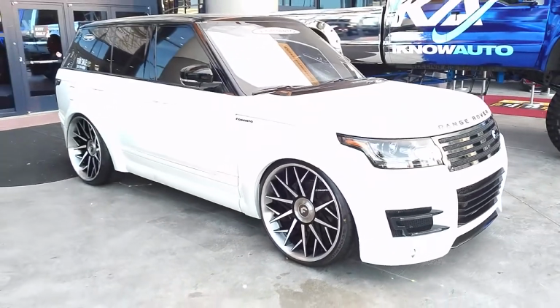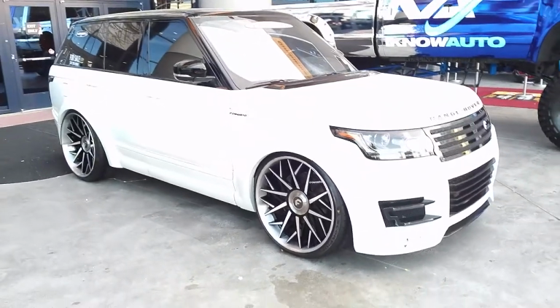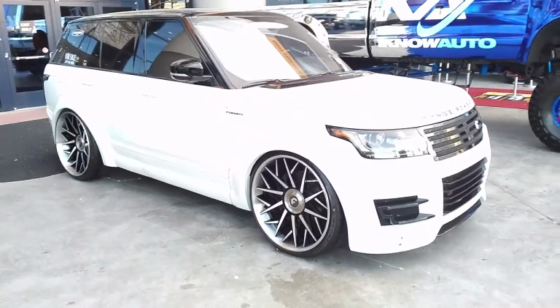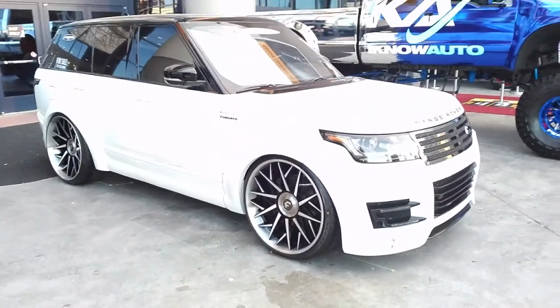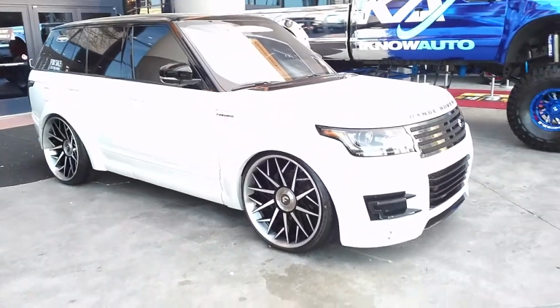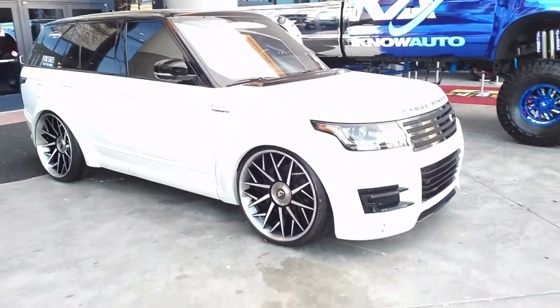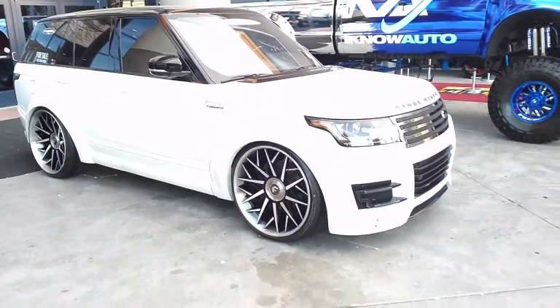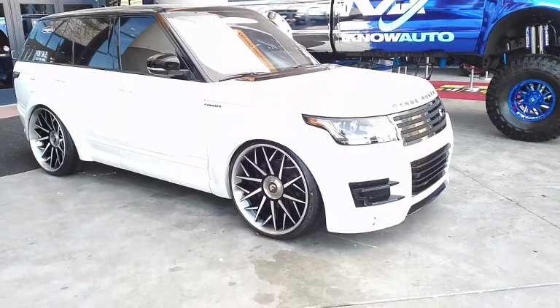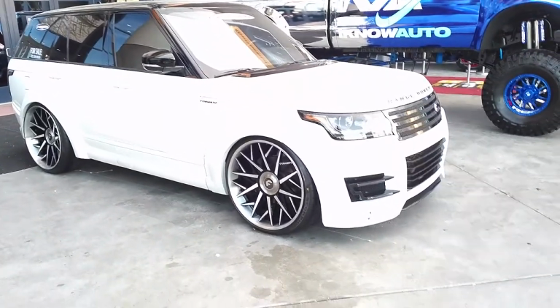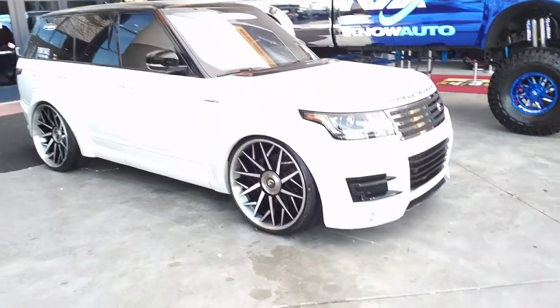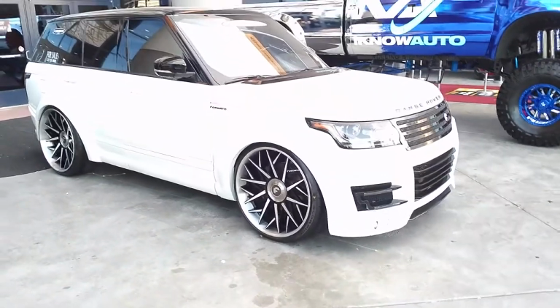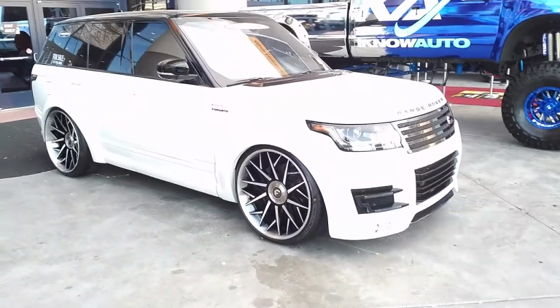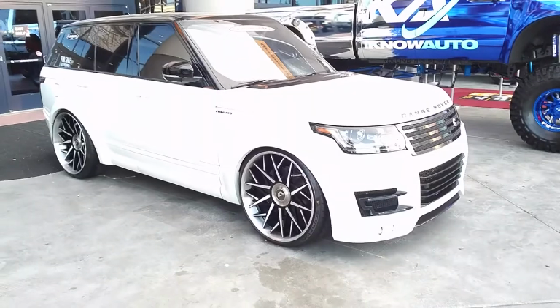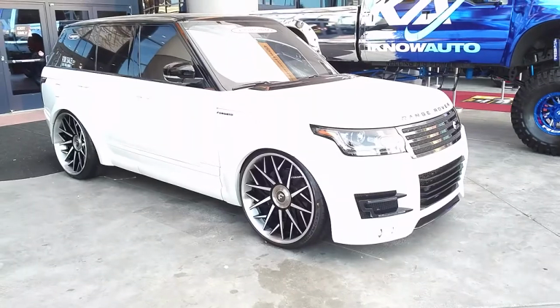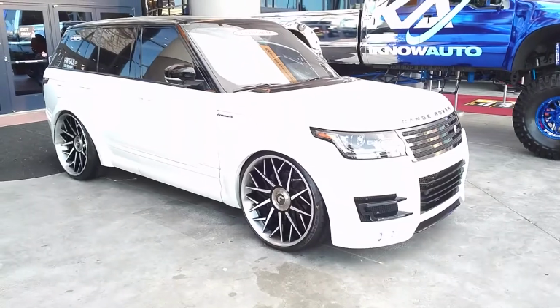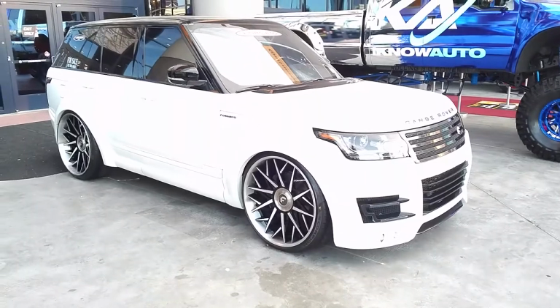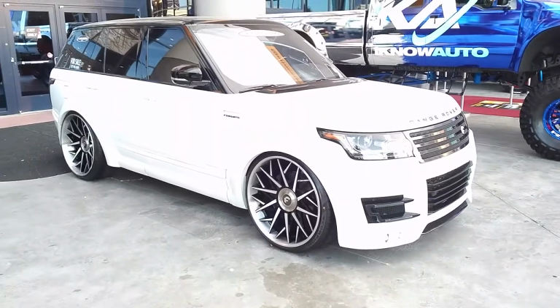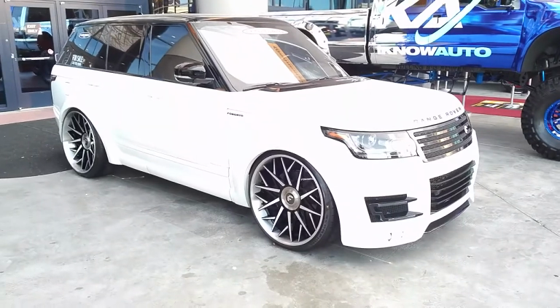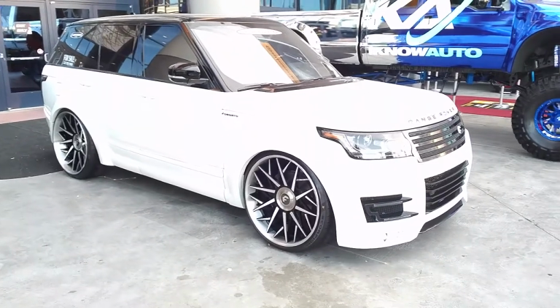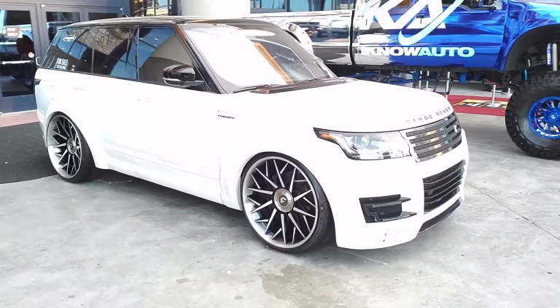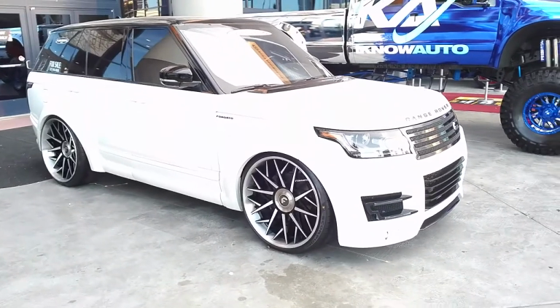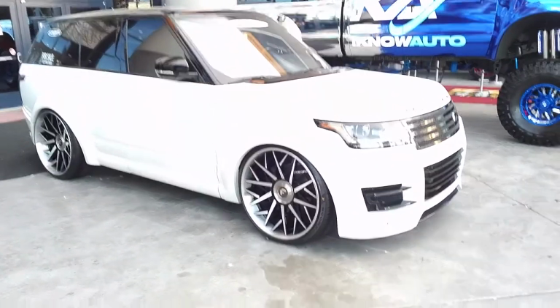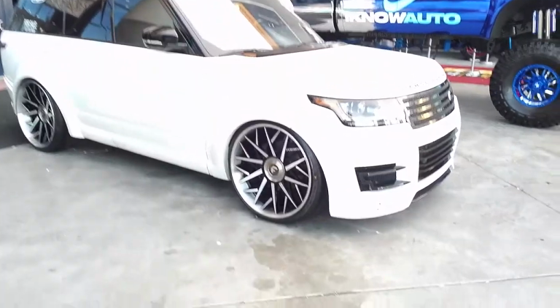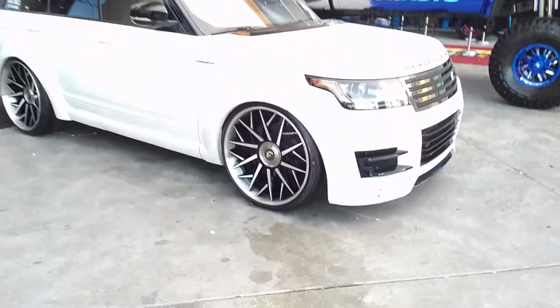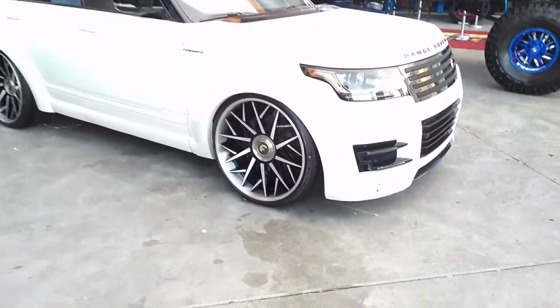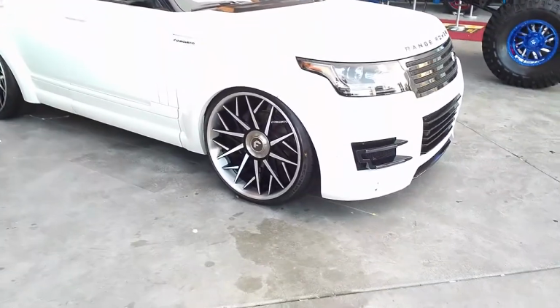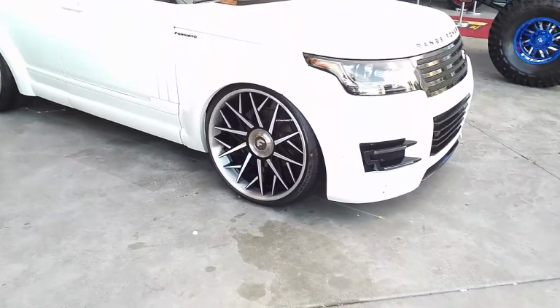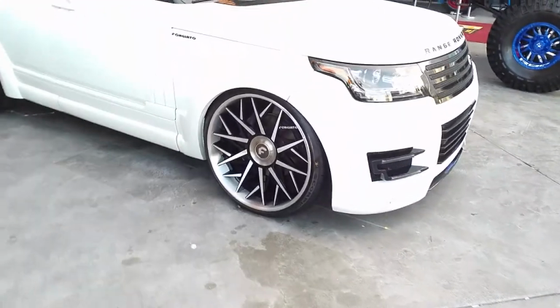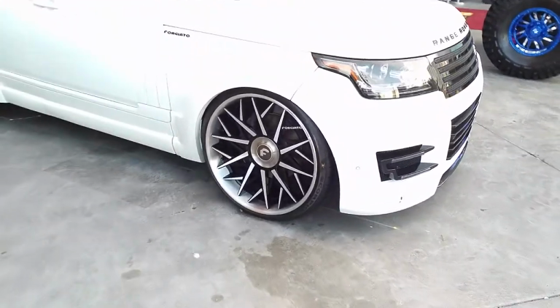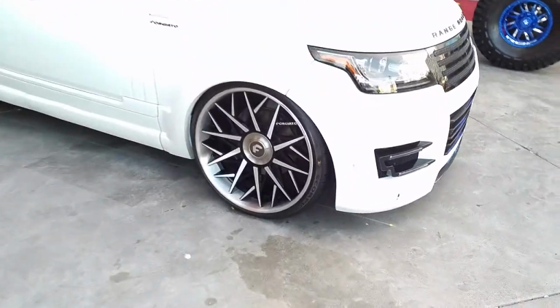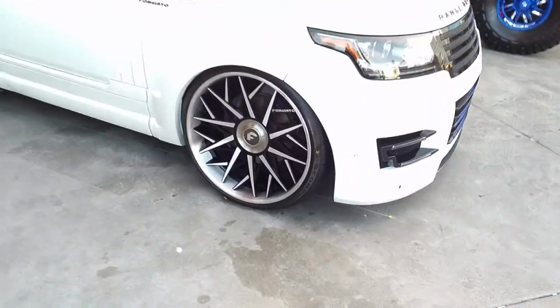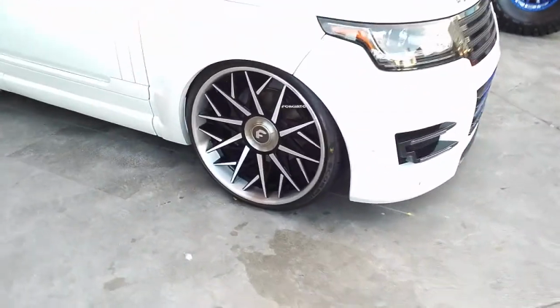Got a set of 26-inch 4G autos on the Range Rover. Great looking vehicle, great looking build — came together really nice with the color scheme.